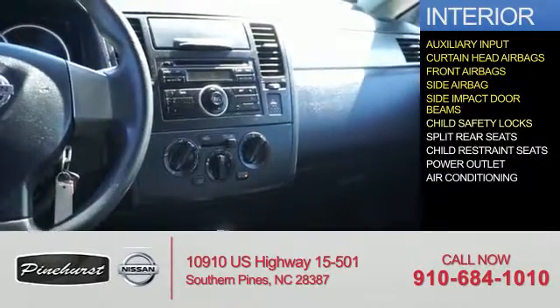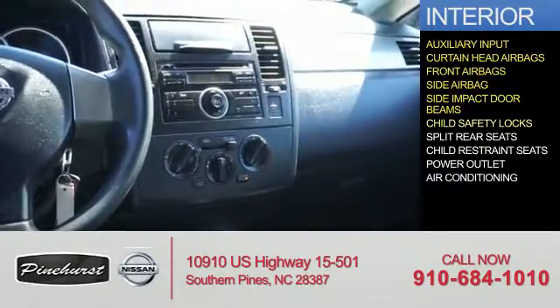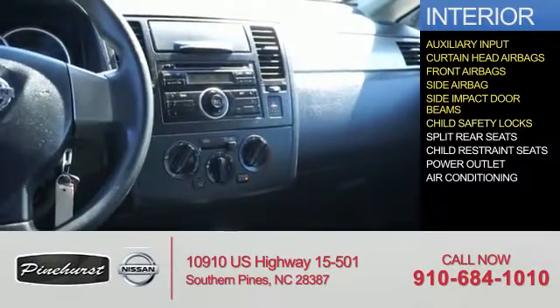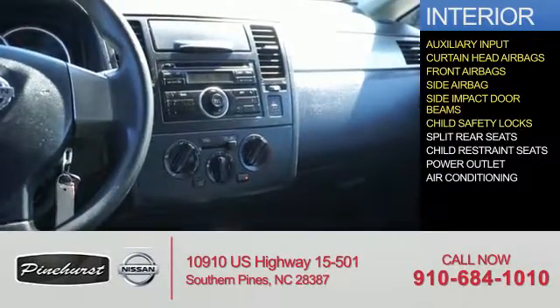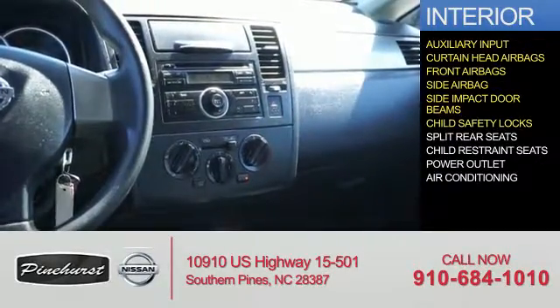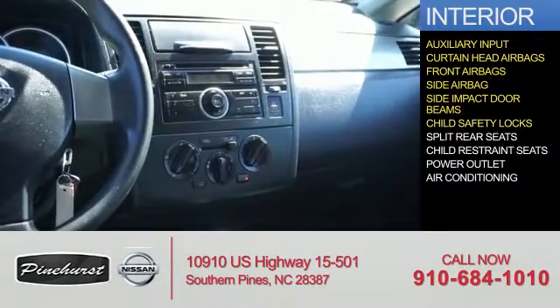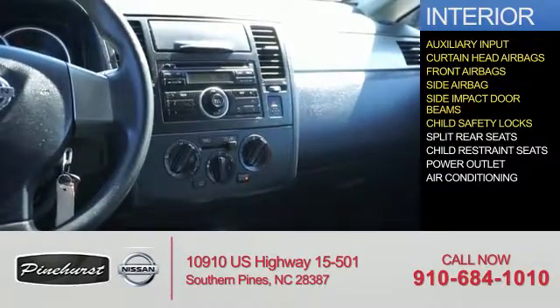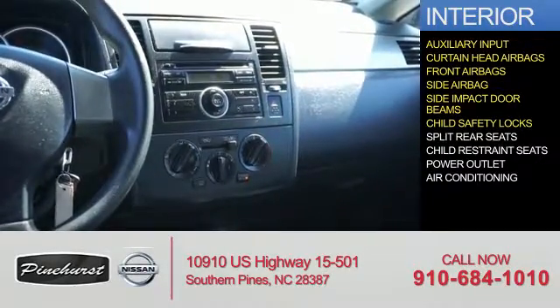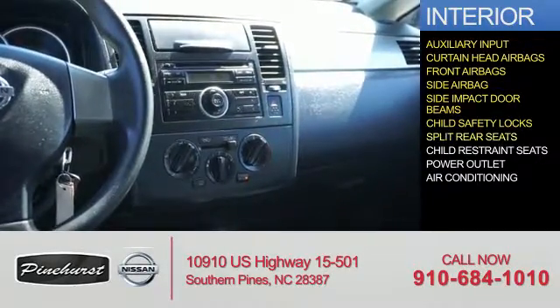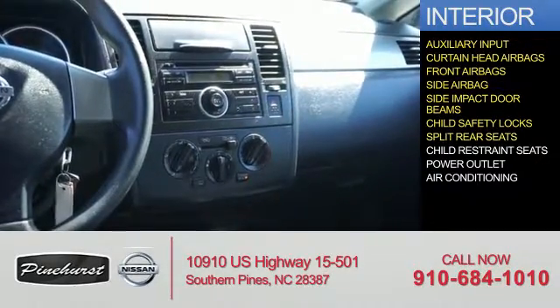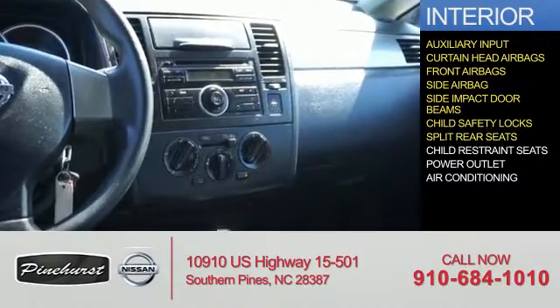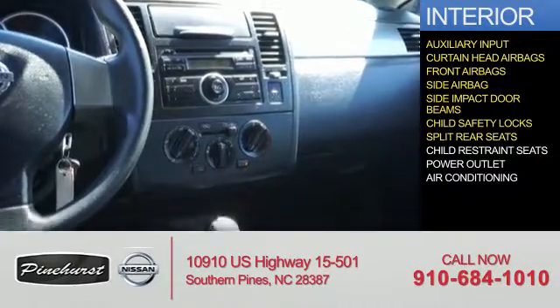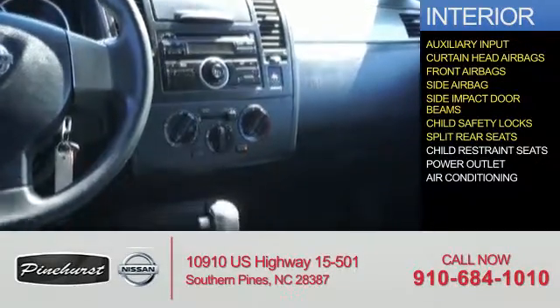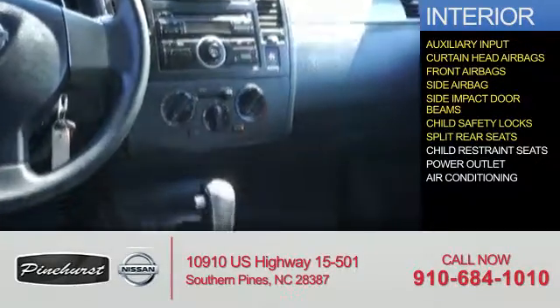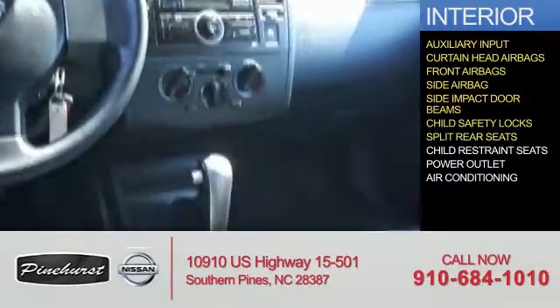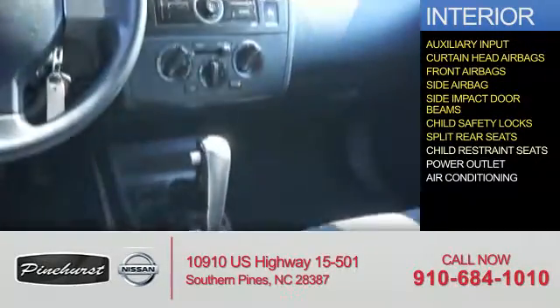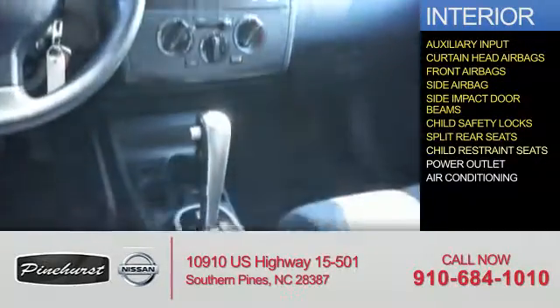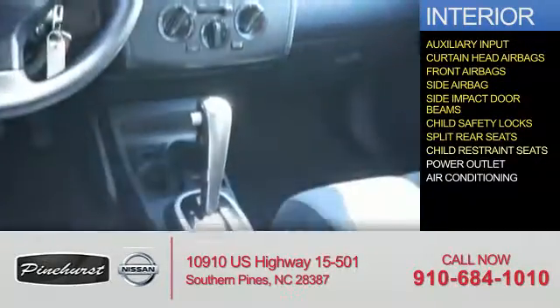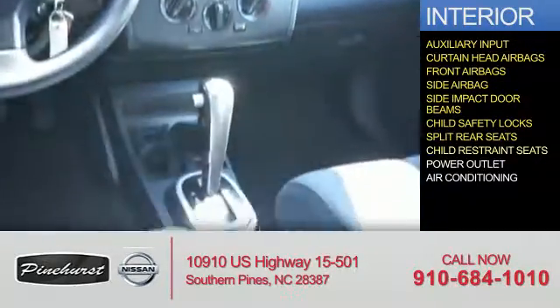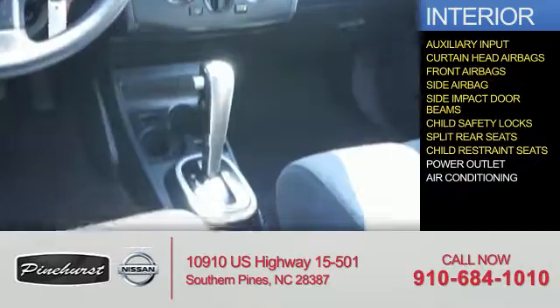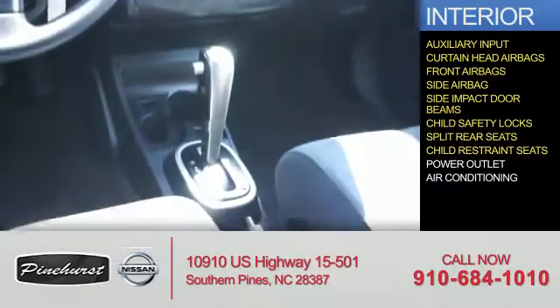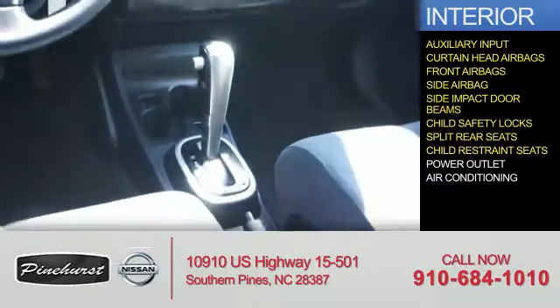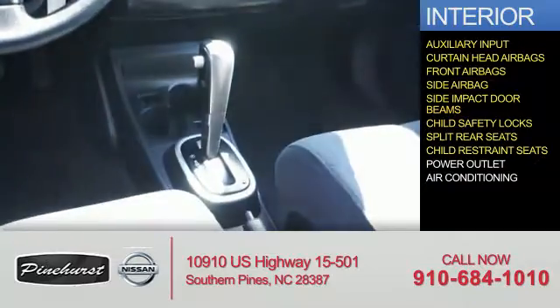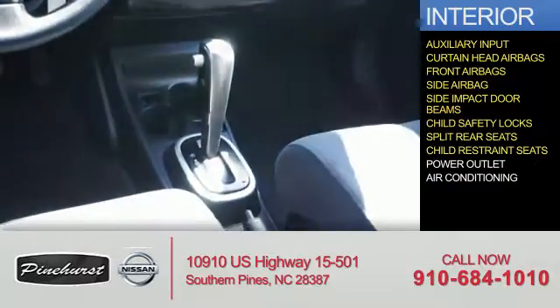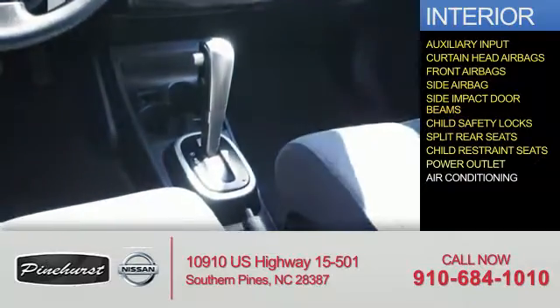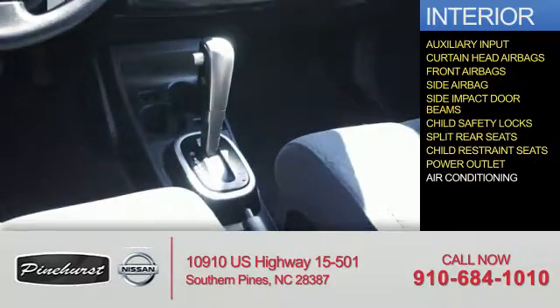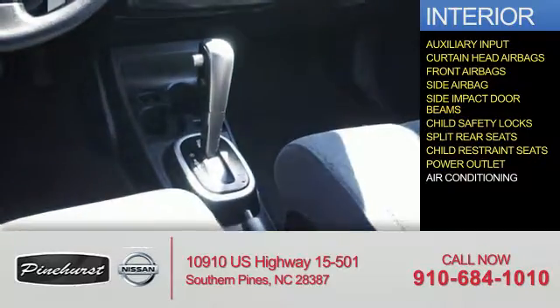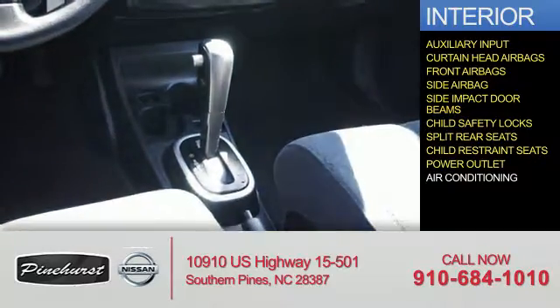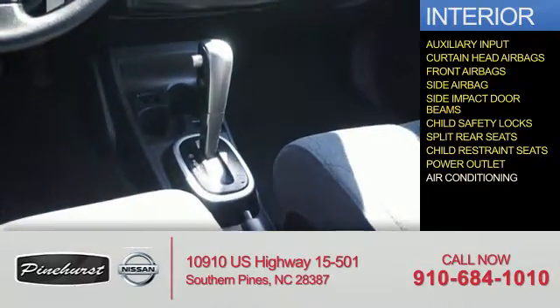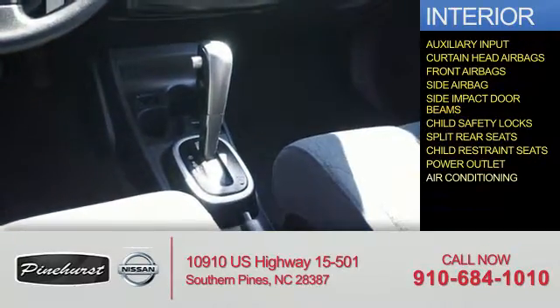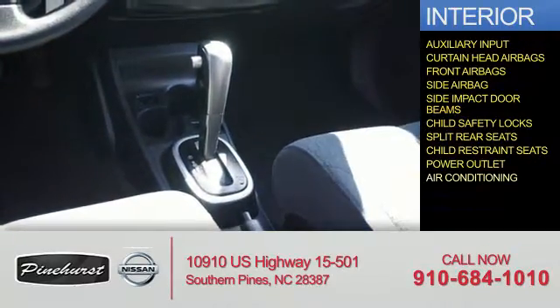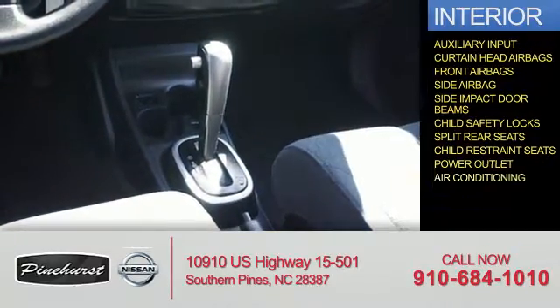Additional interior features include child safety locks, split rear seats, child restraint seats, power outlets, and air conditioning.